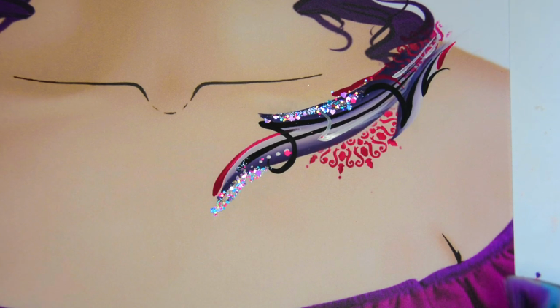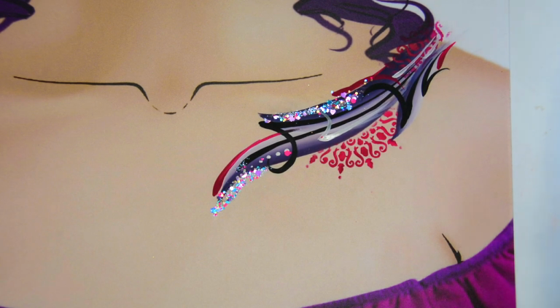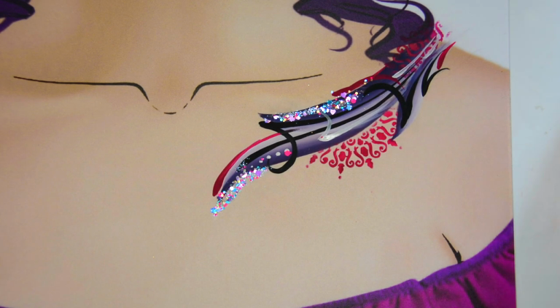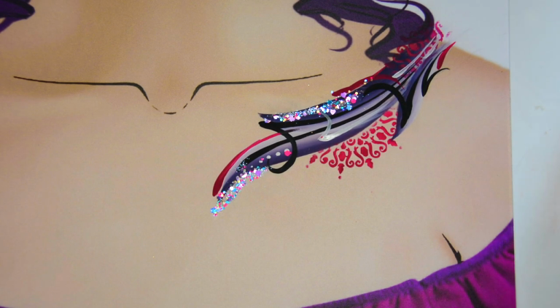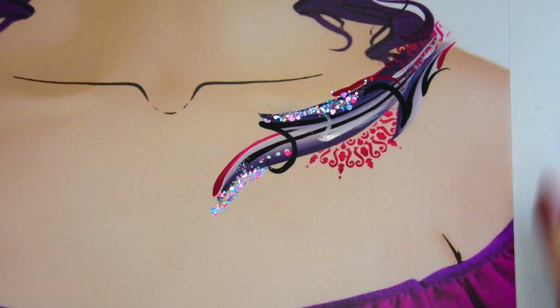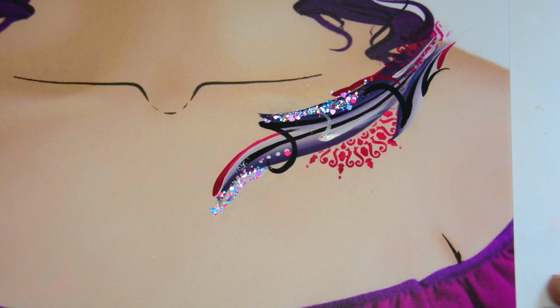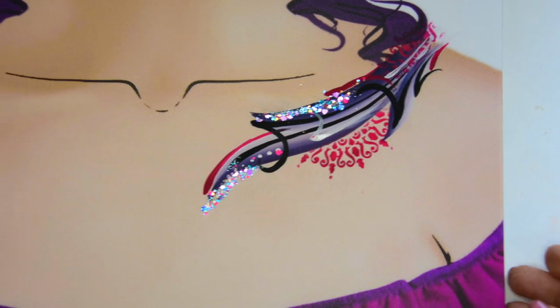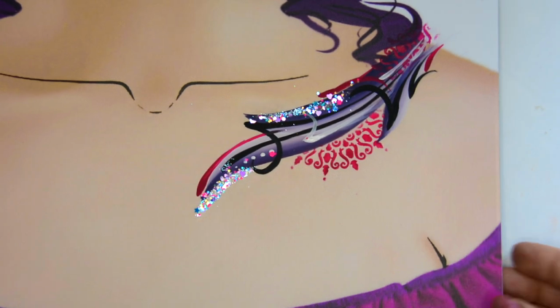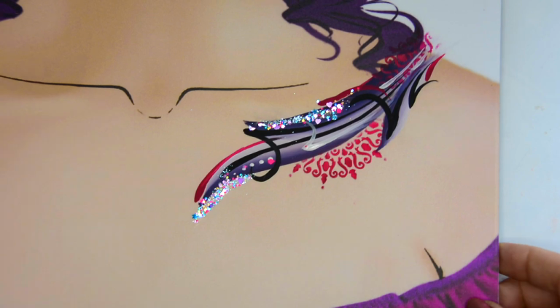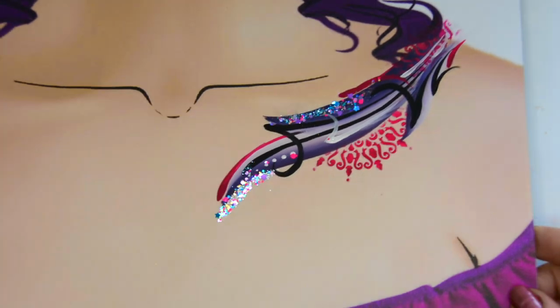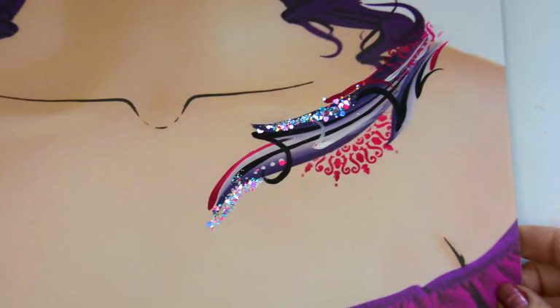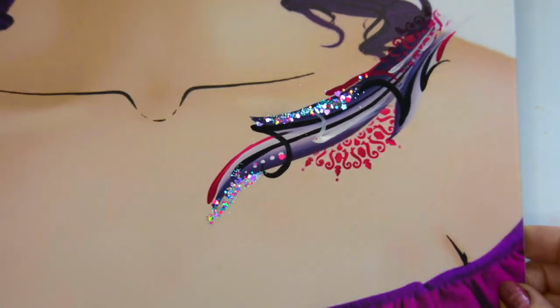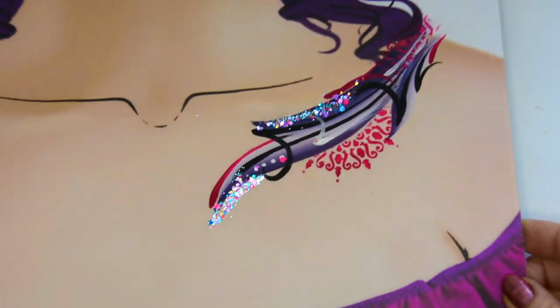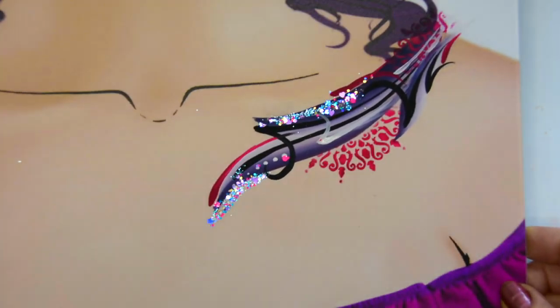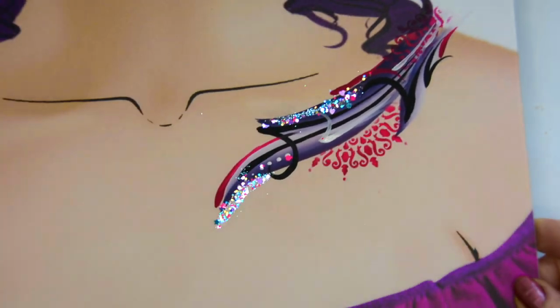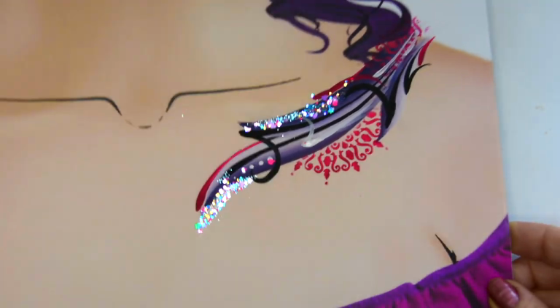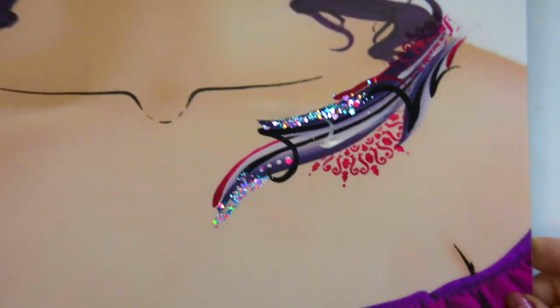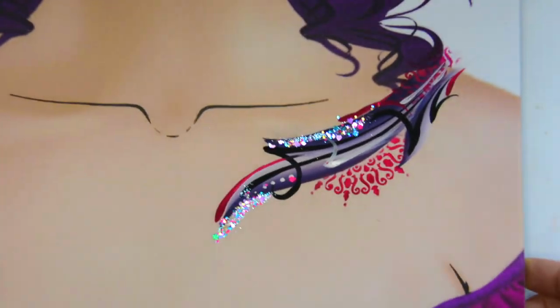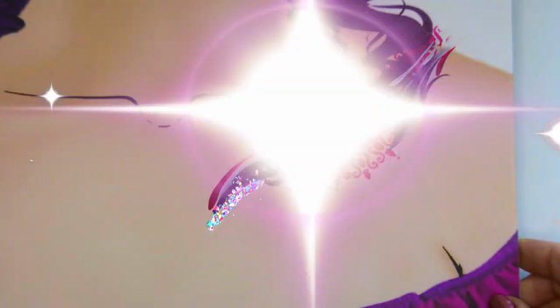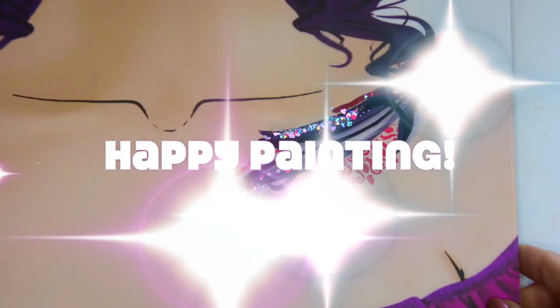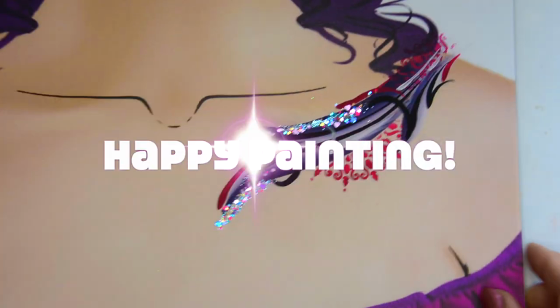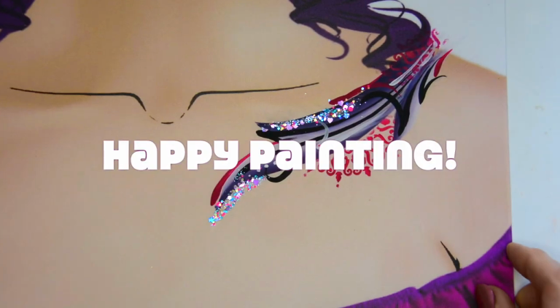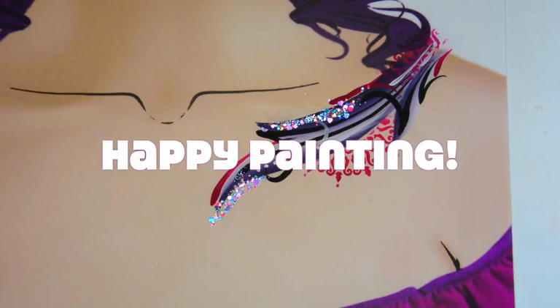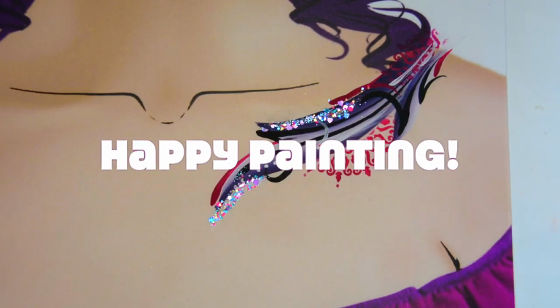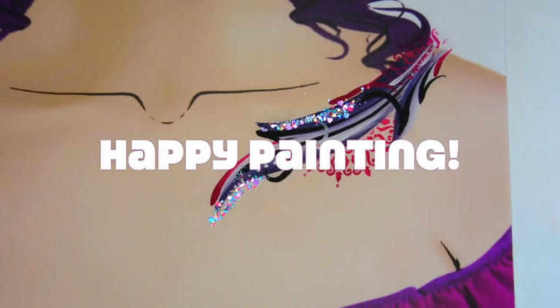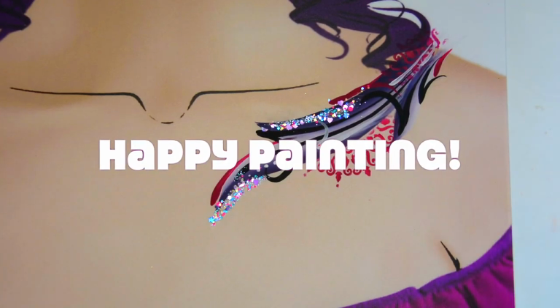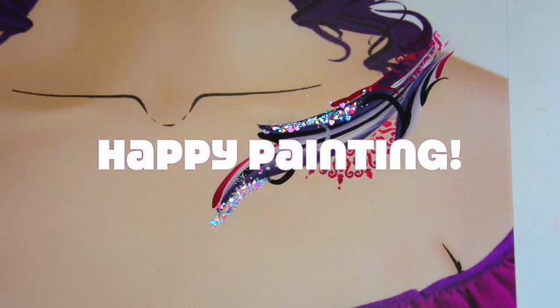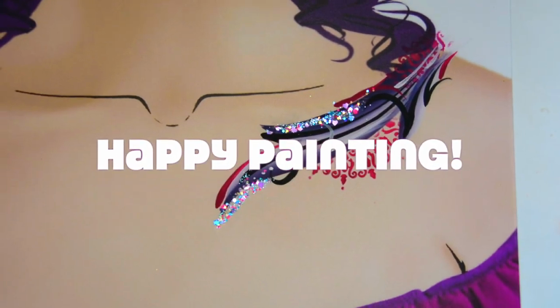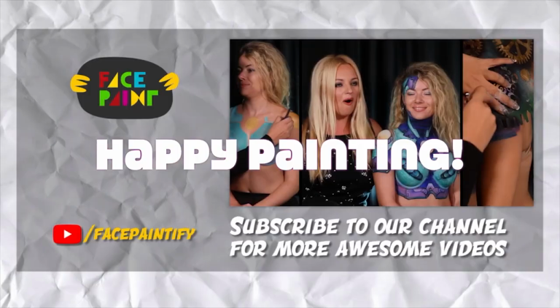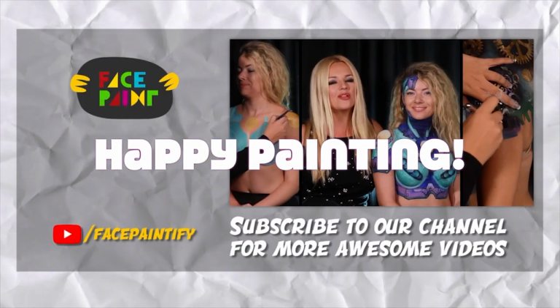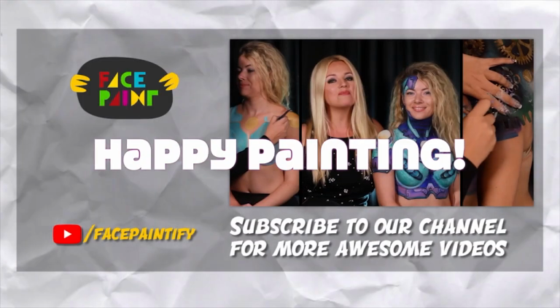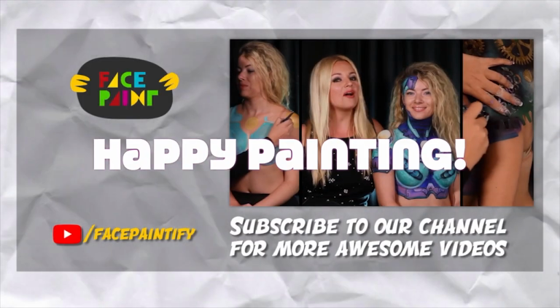And there you have it — a beautiful design any lady would love. Happy painting!